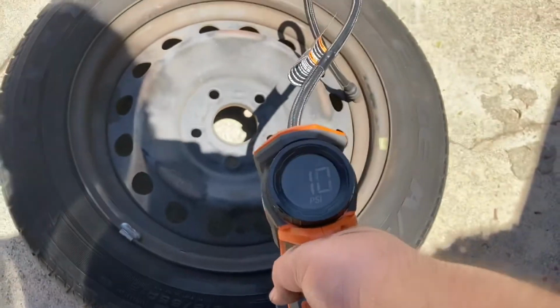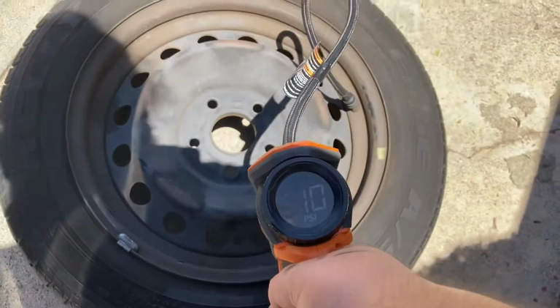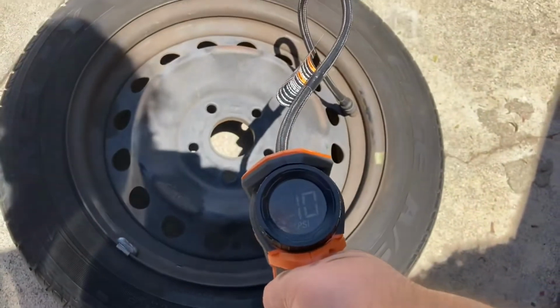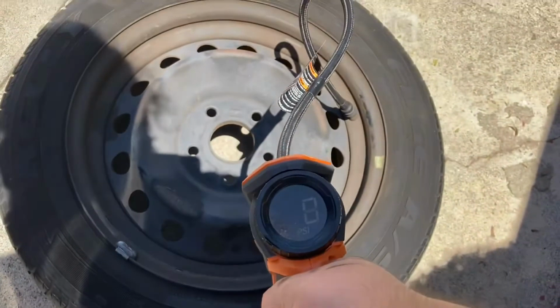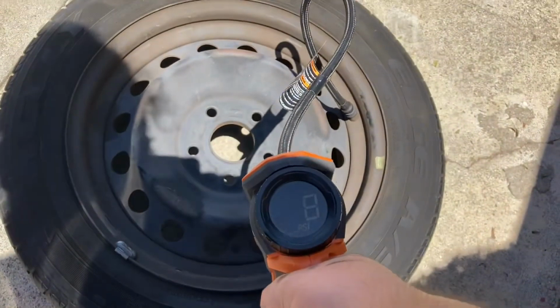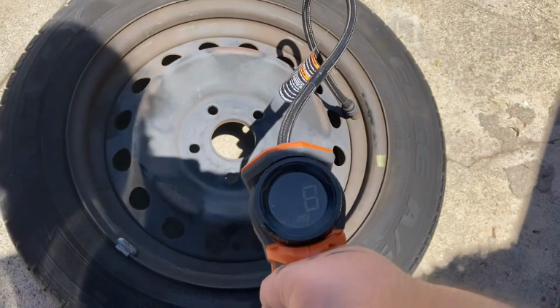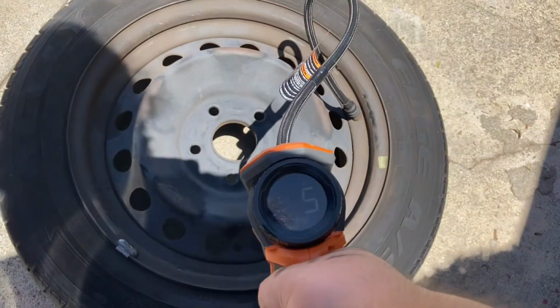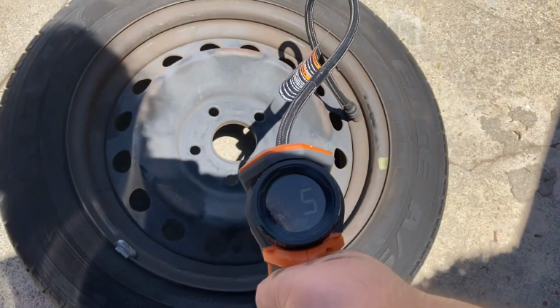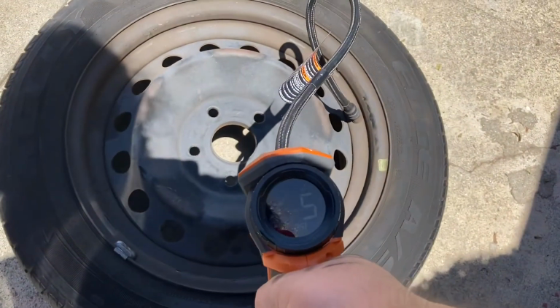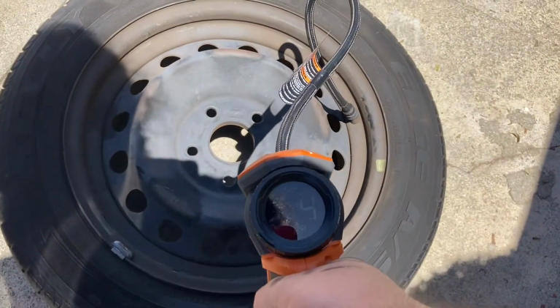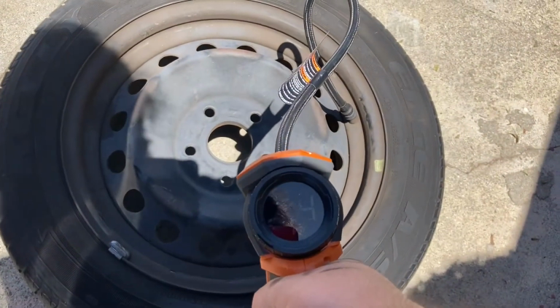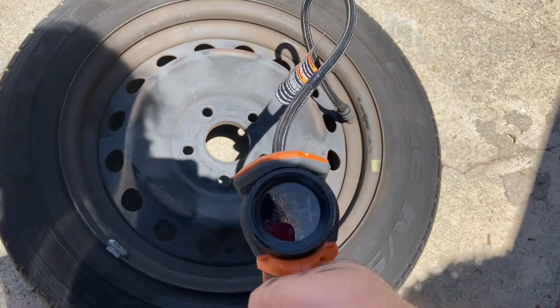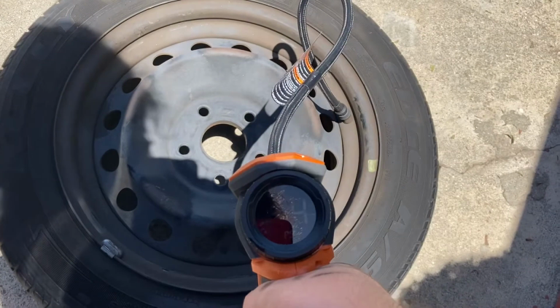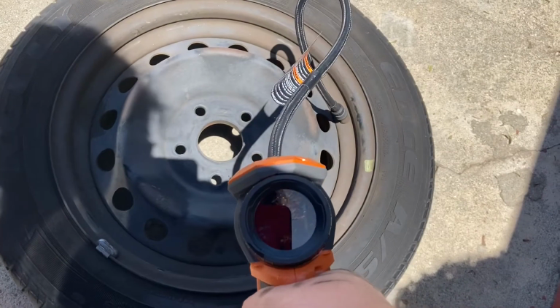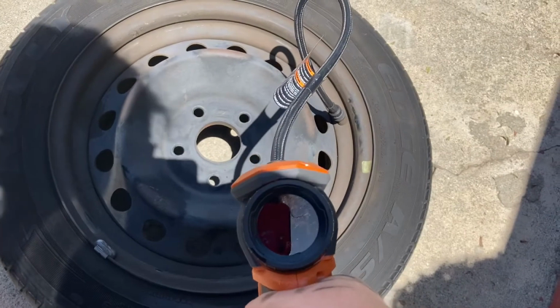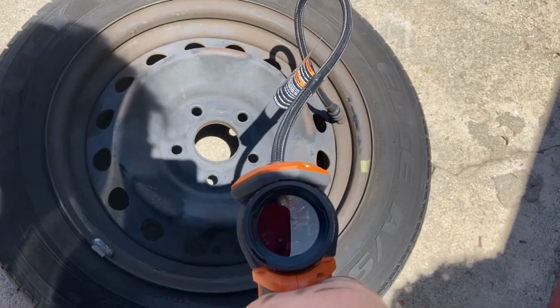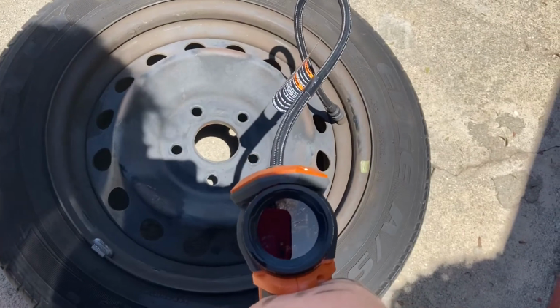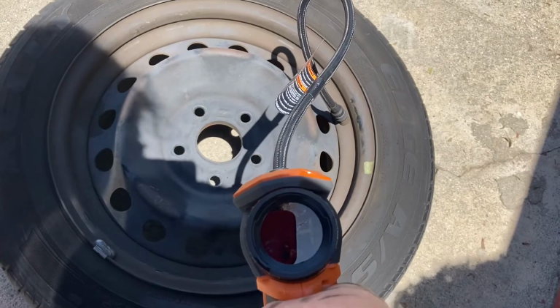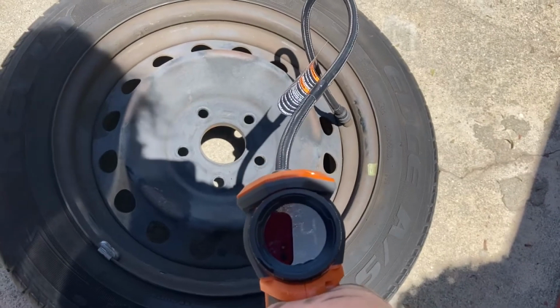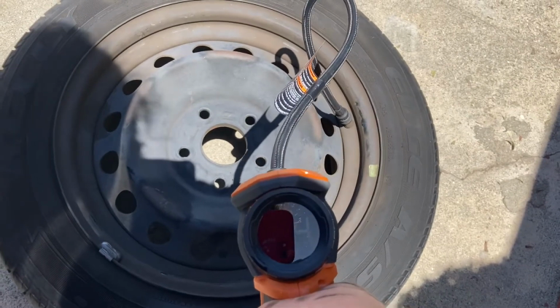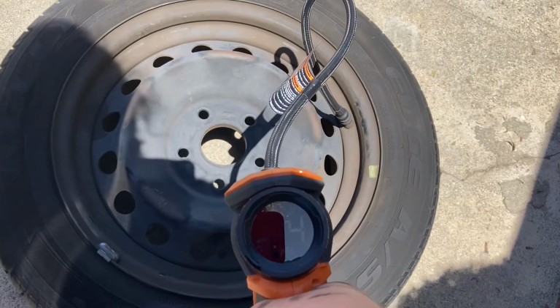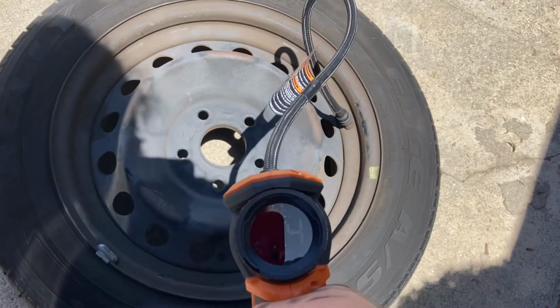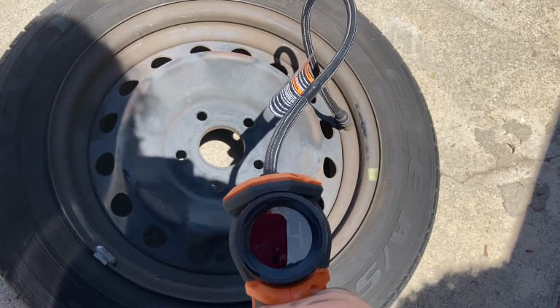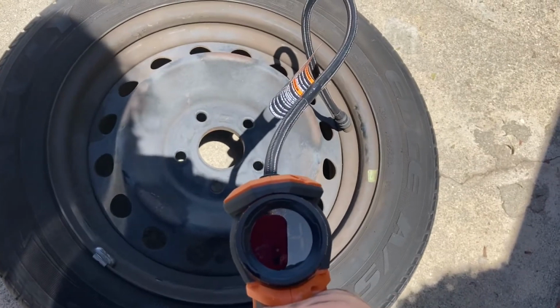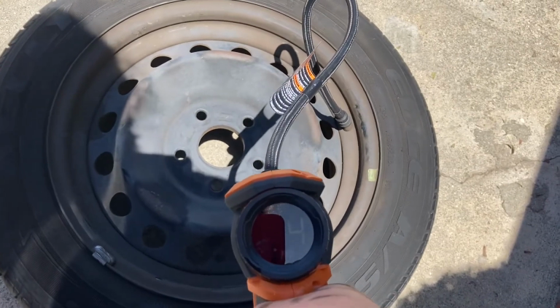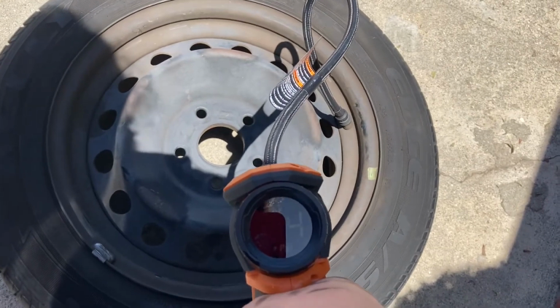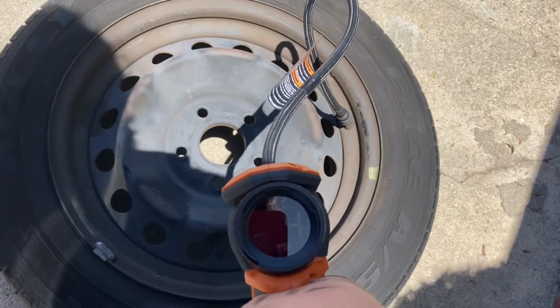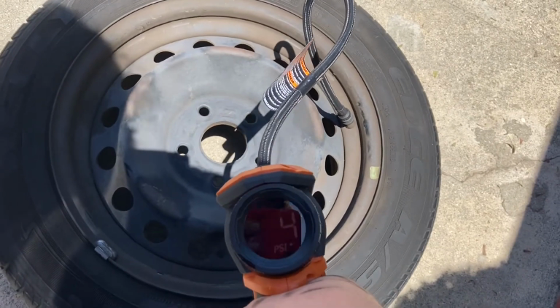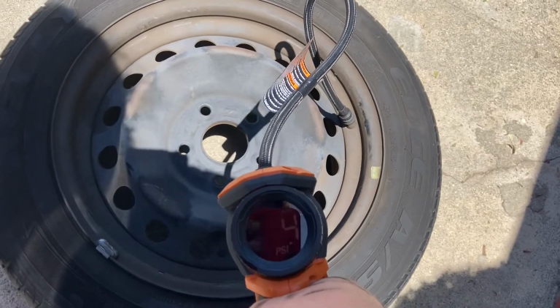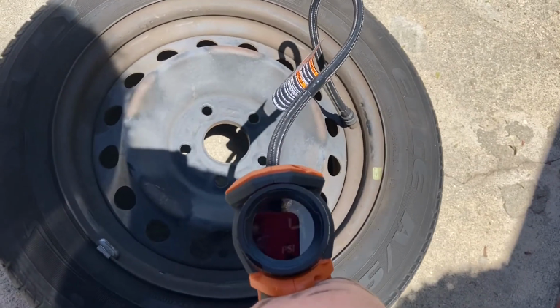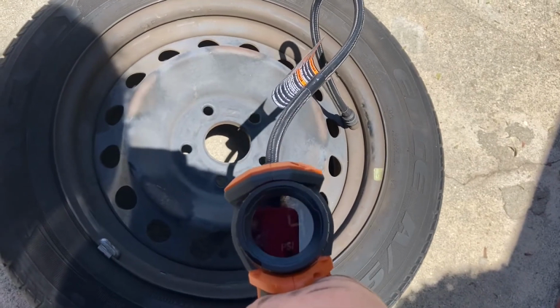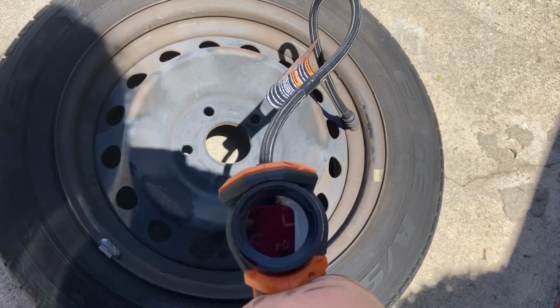After your wheel is off, you're going to want to add some air pressure in it so it's easier to spot the leaks.